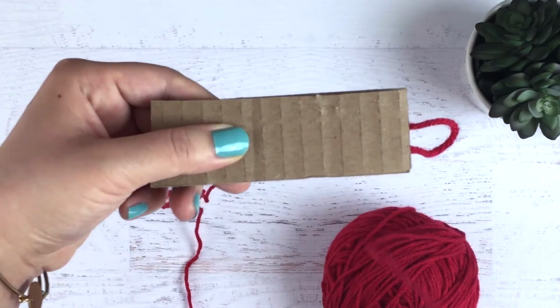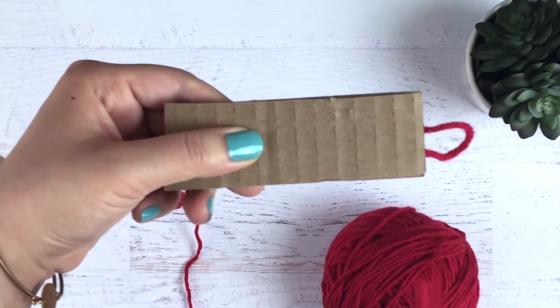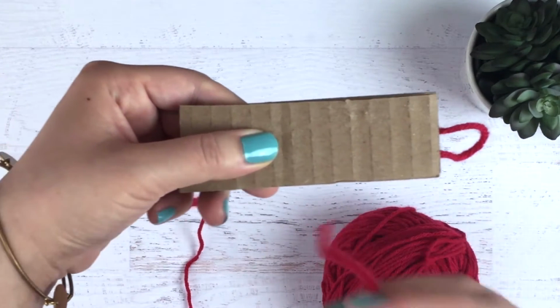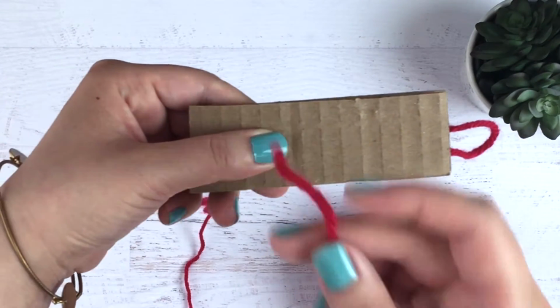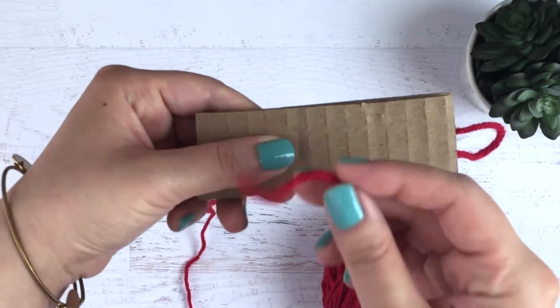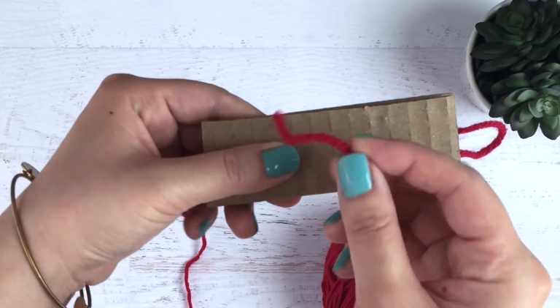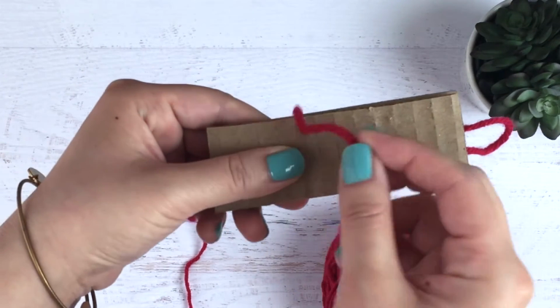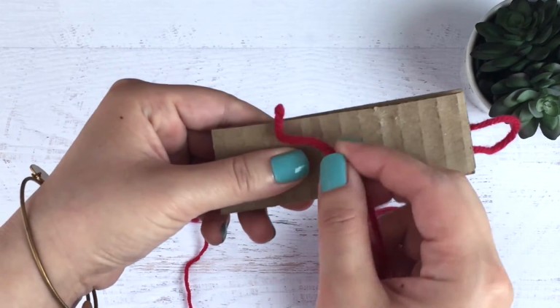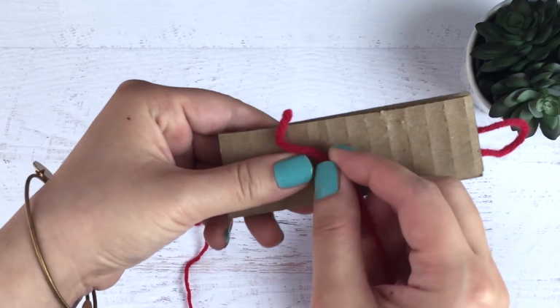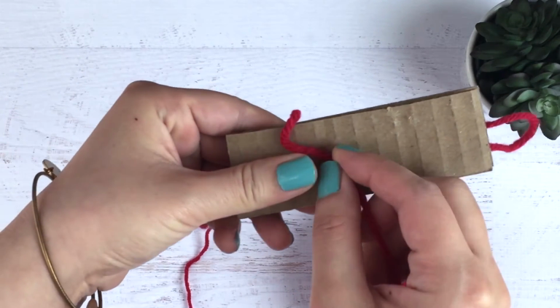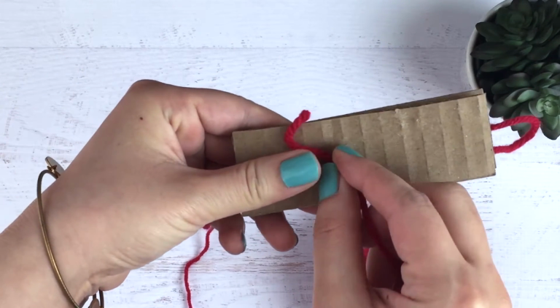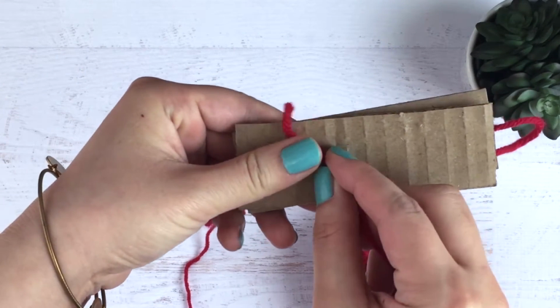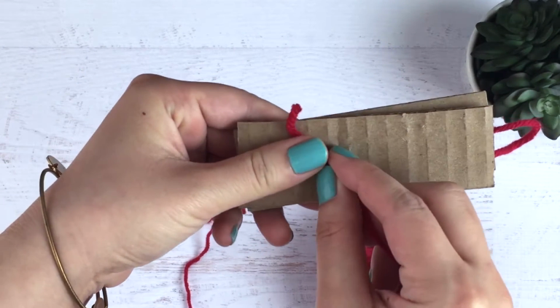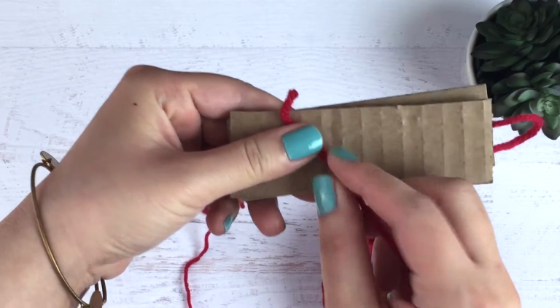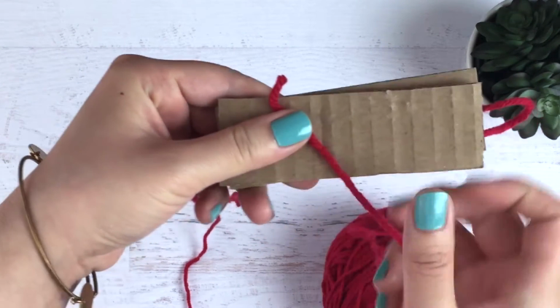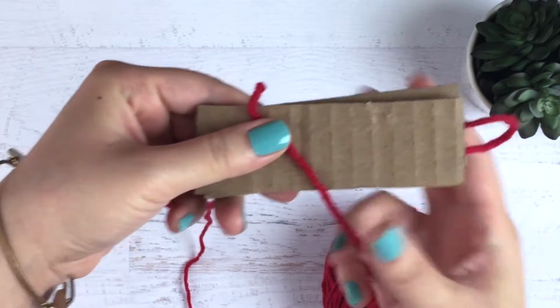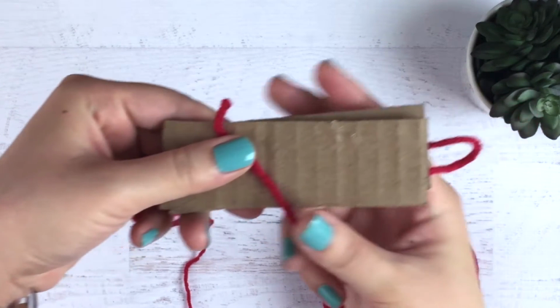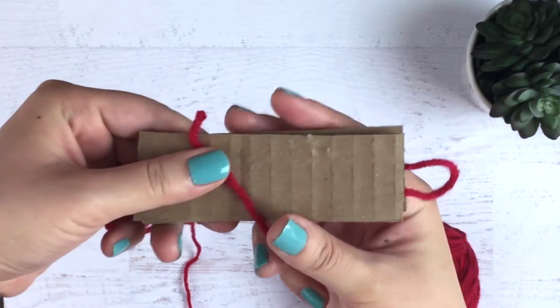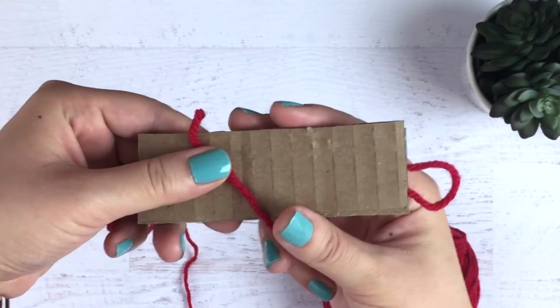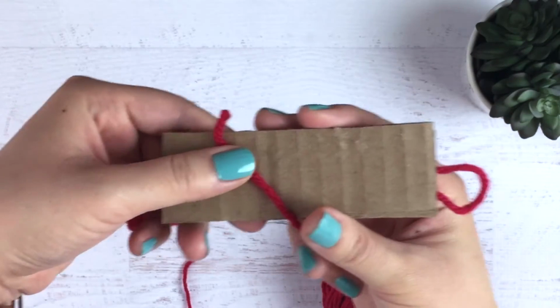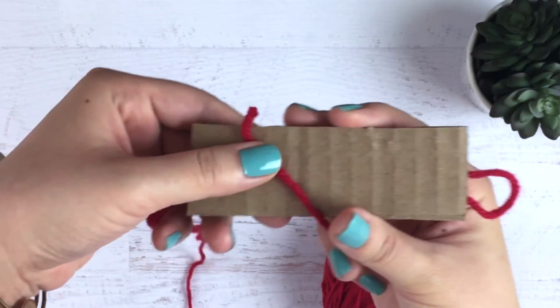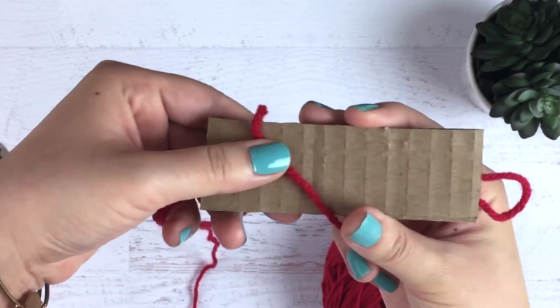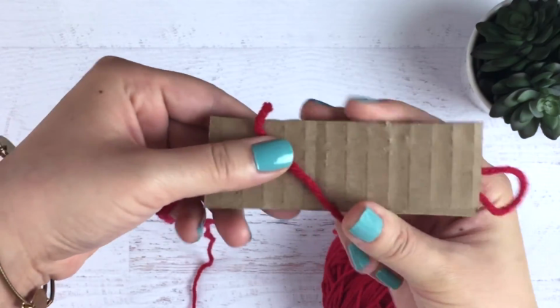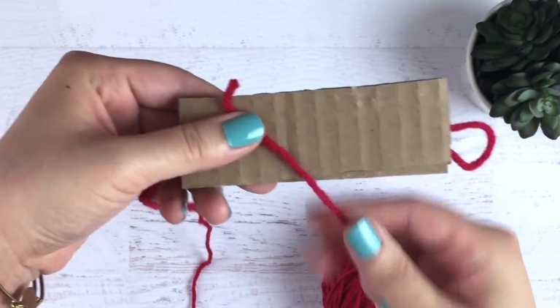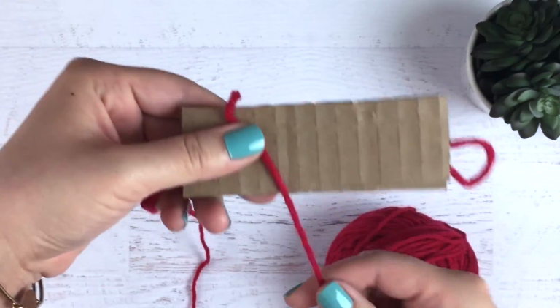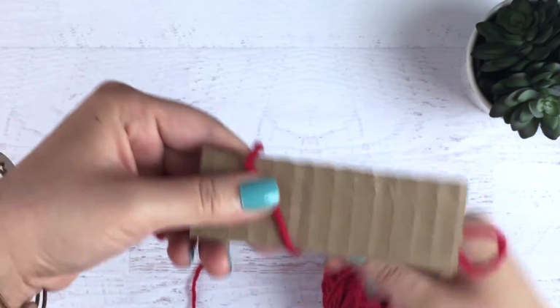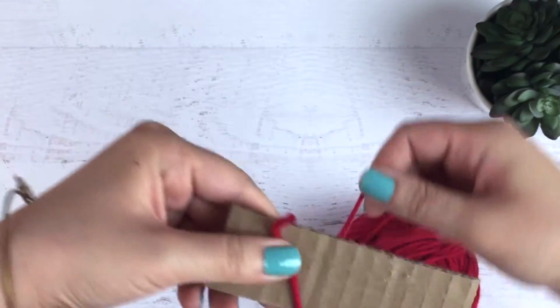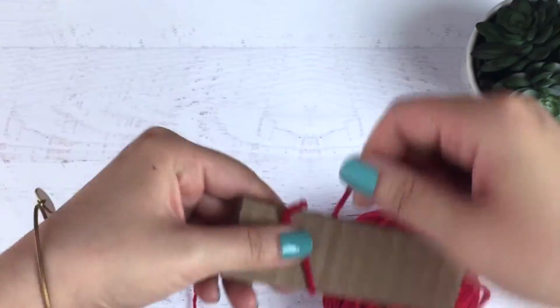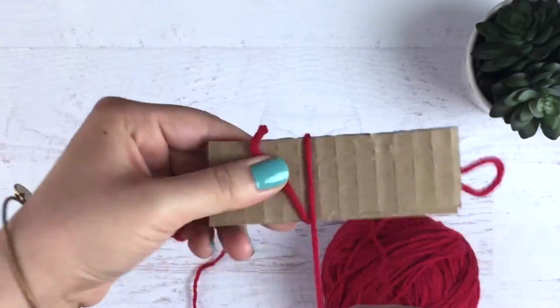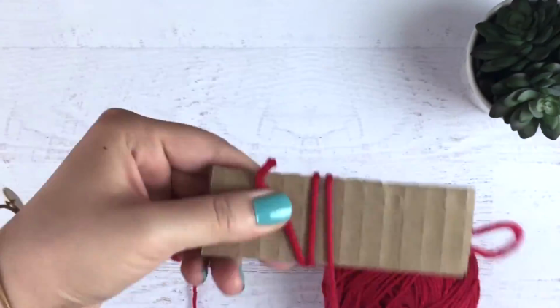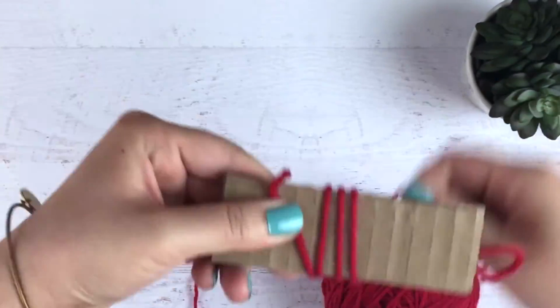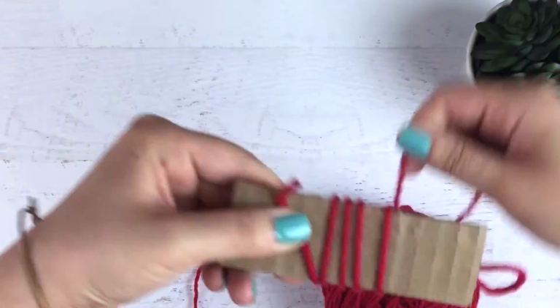Once you have the yarn sandwiched between the cardboard, you're going to go ahead and wrap it around 50 times.